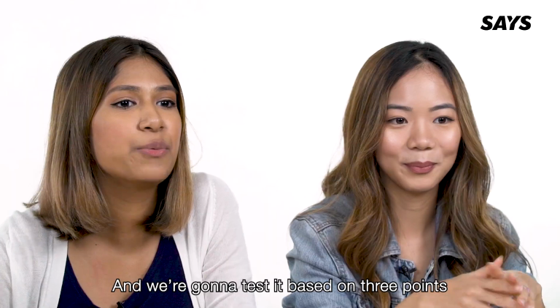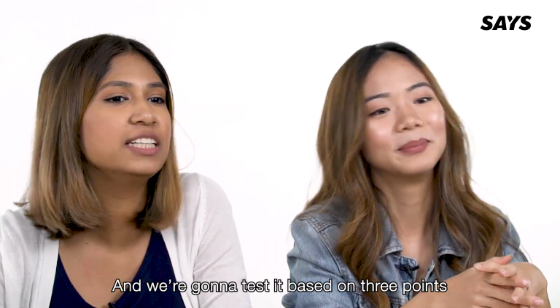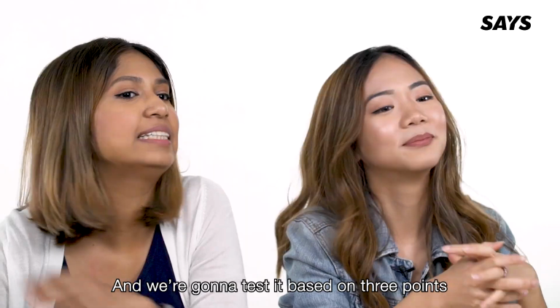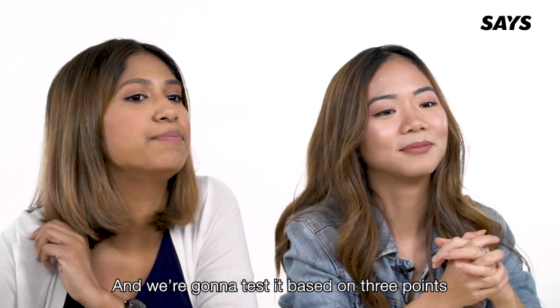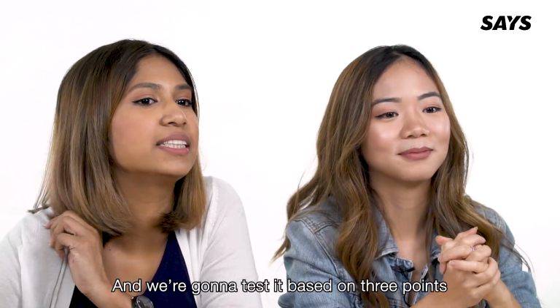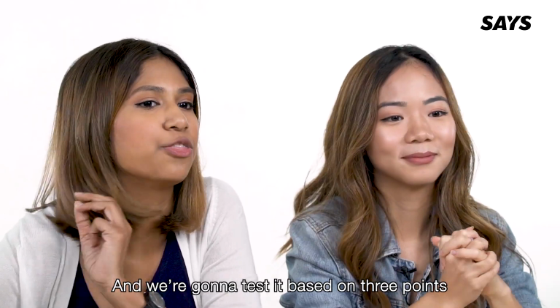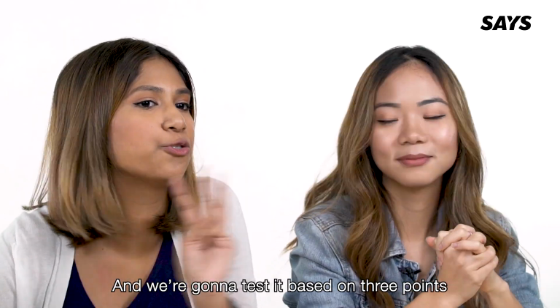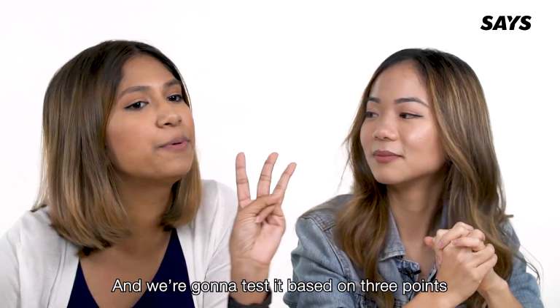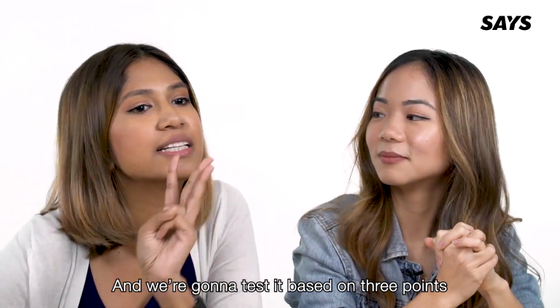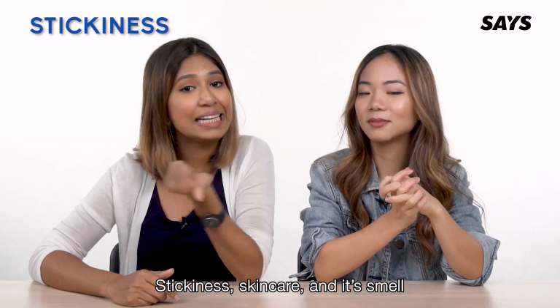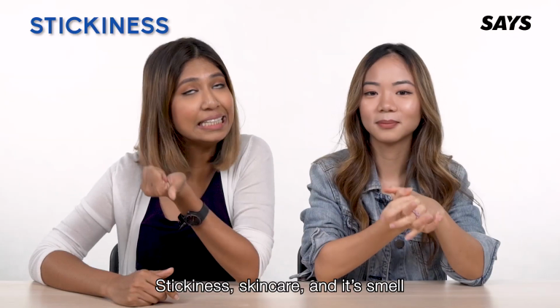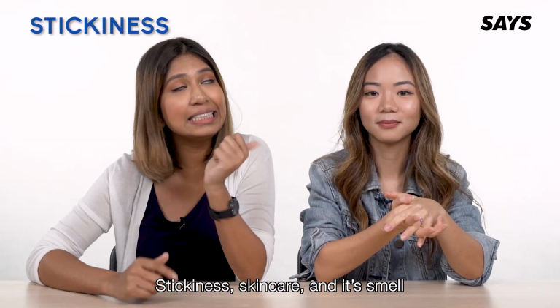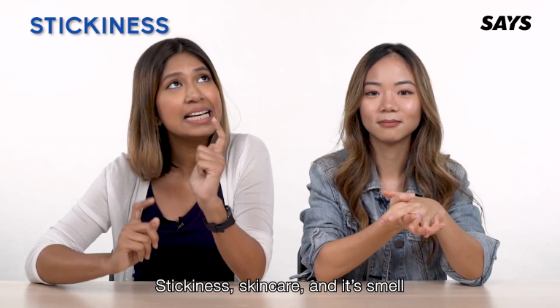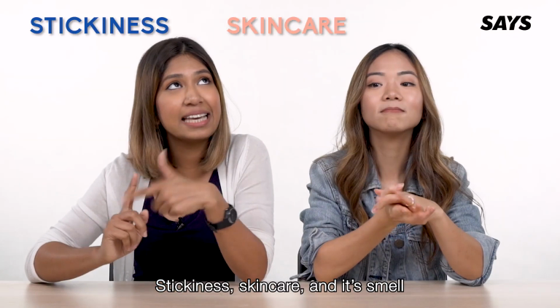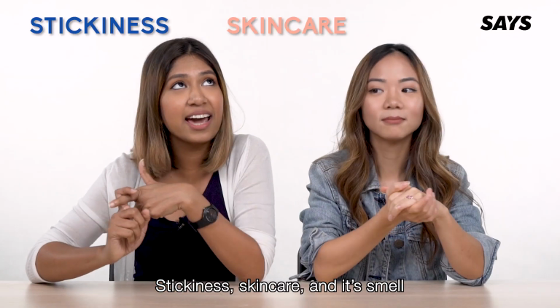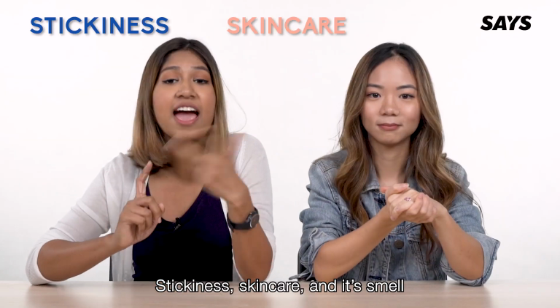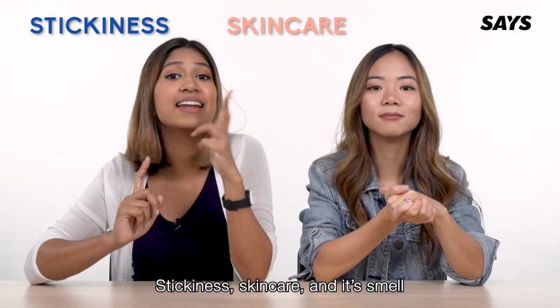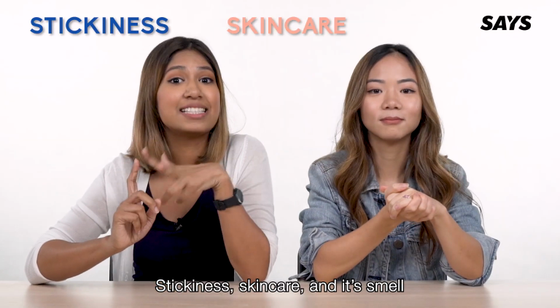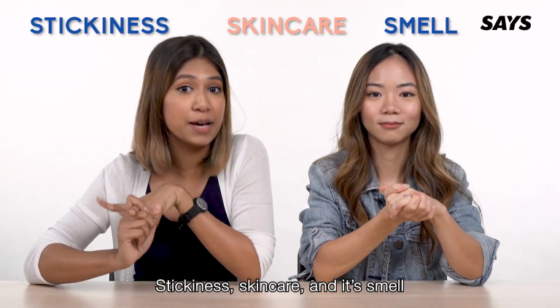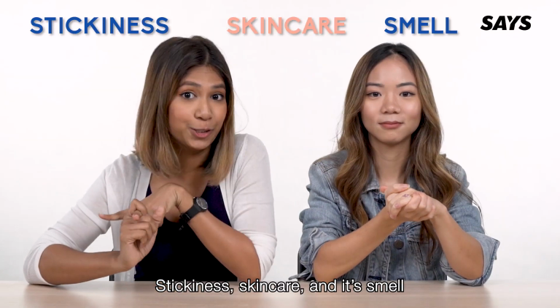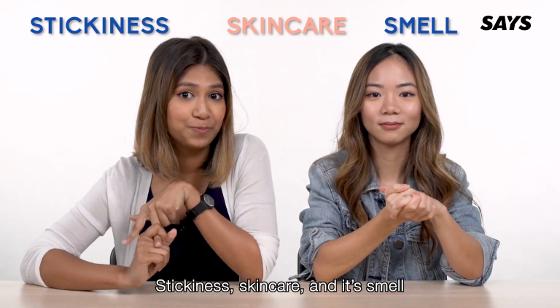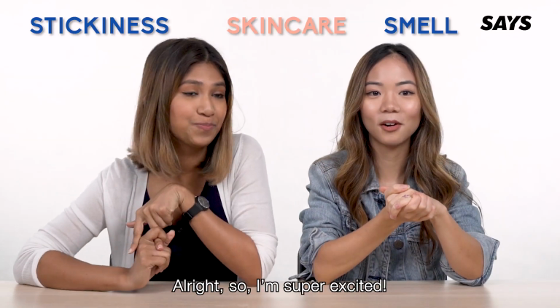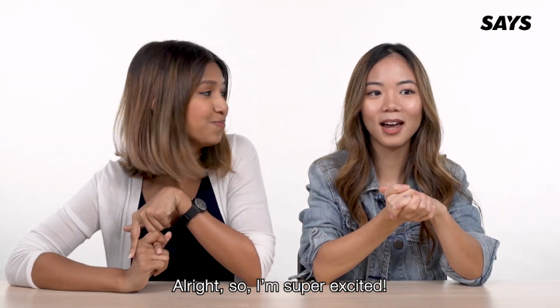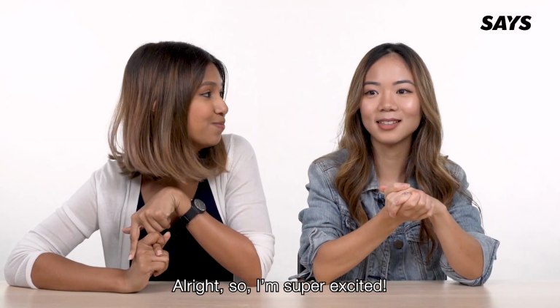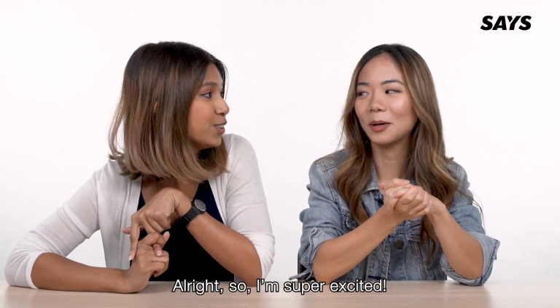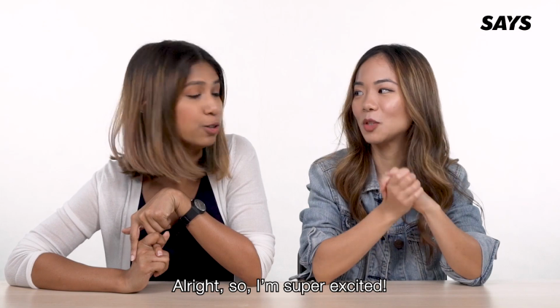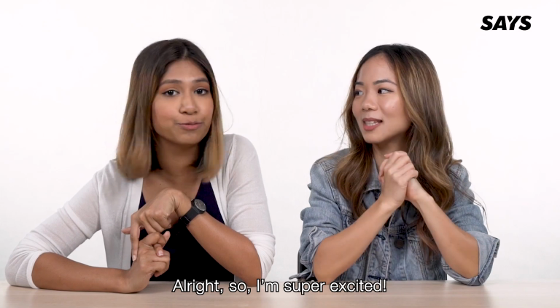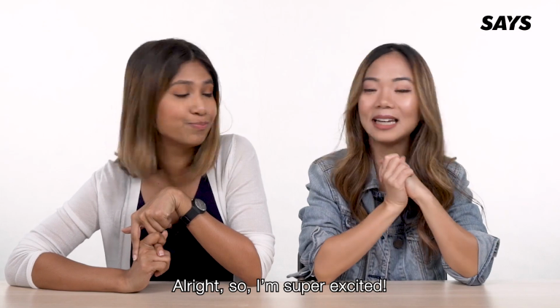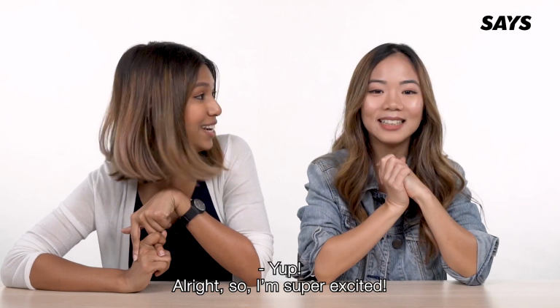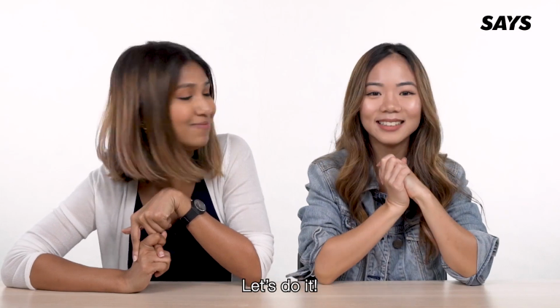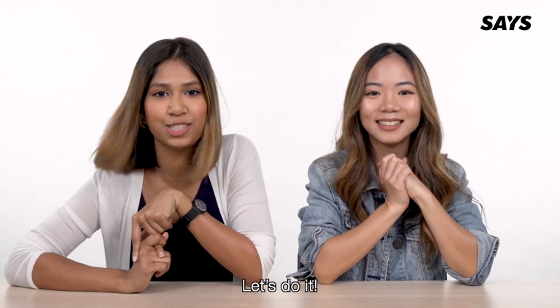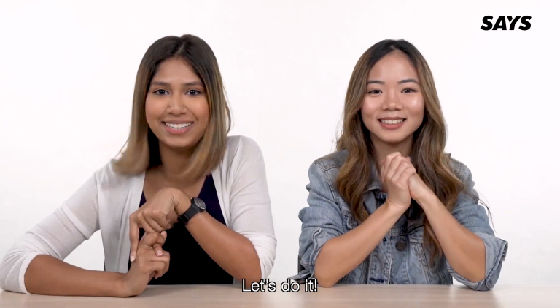We're going to test it based on three points: stickiness, skincare, and its smell. Alright, so I'm super excited! Let's do it!